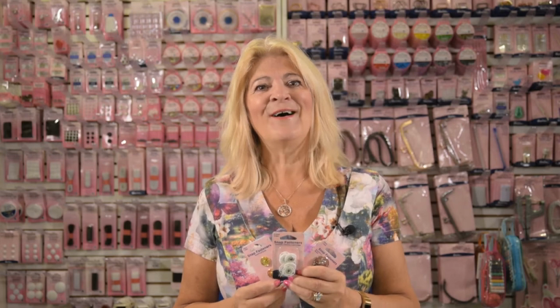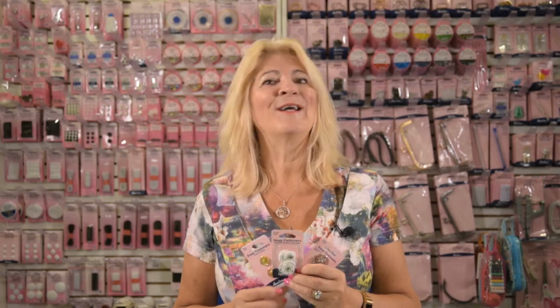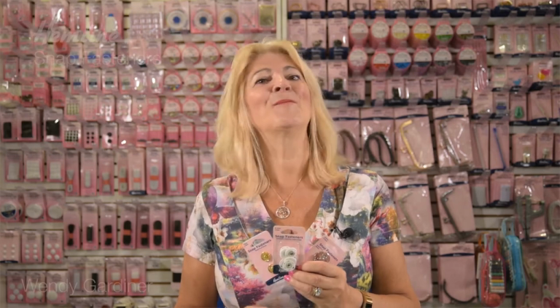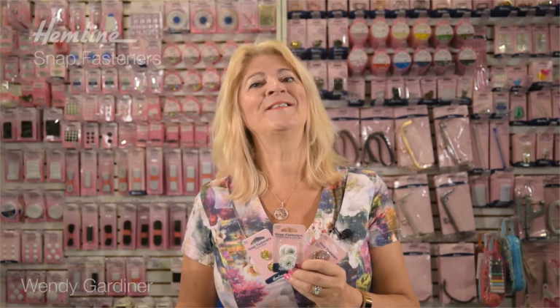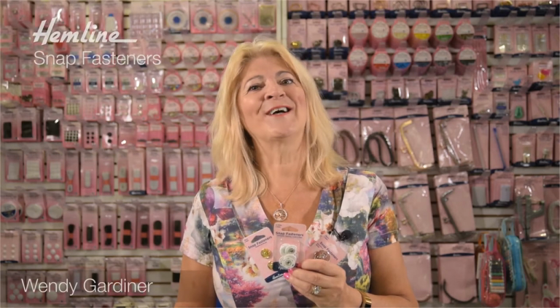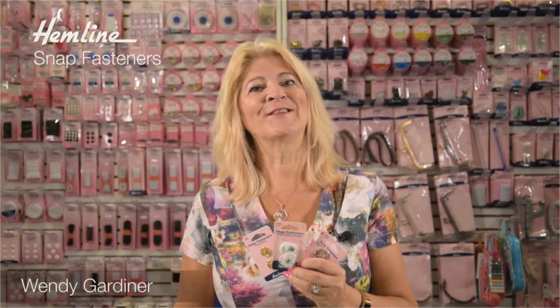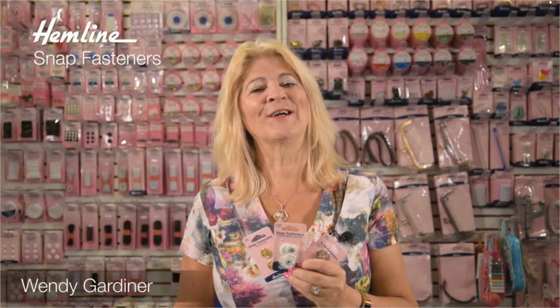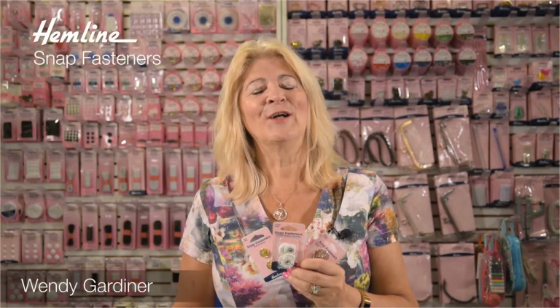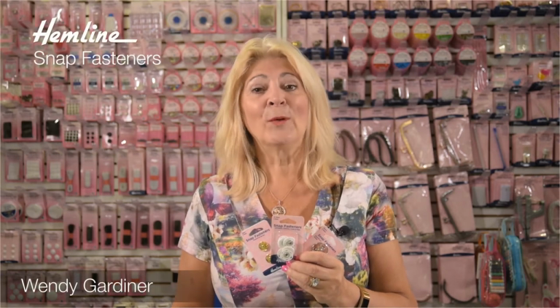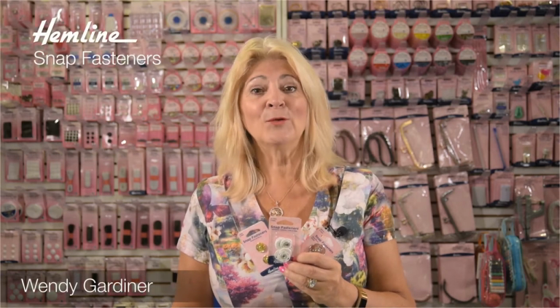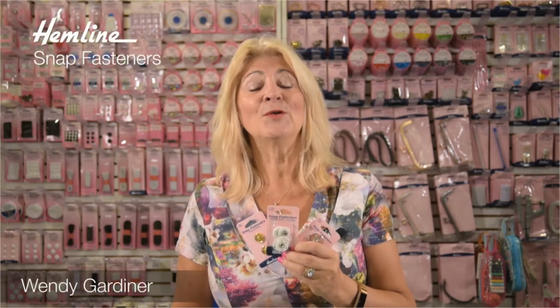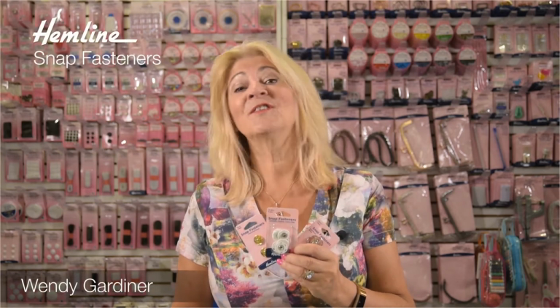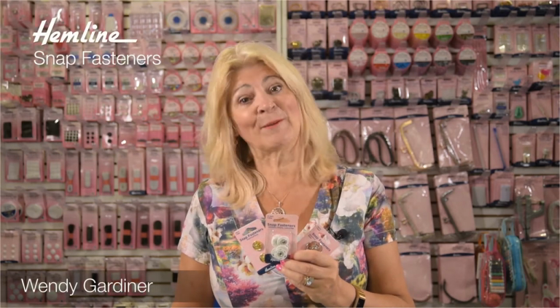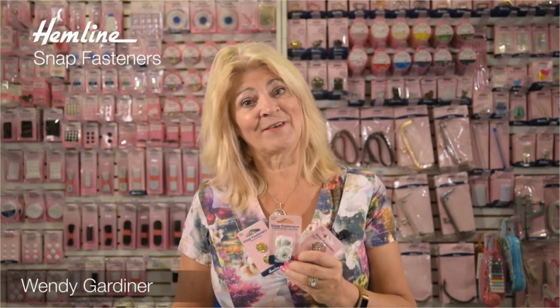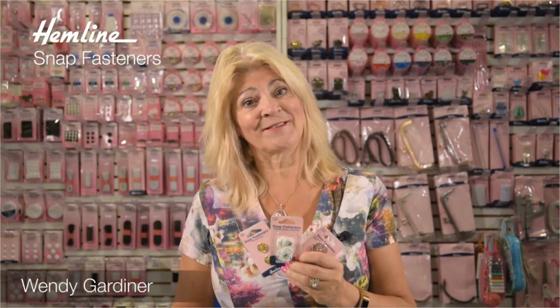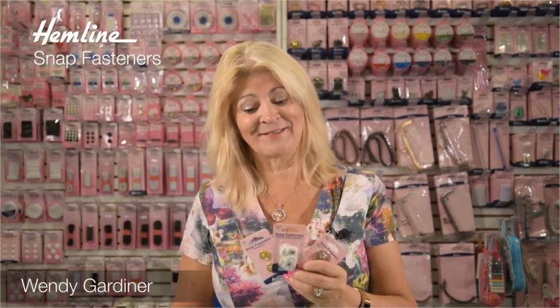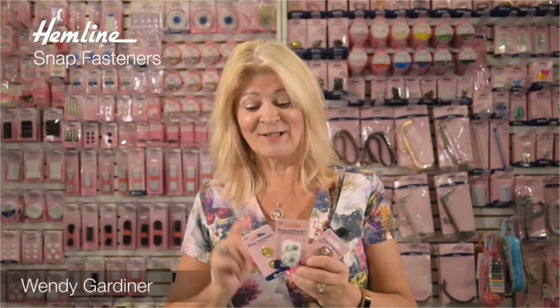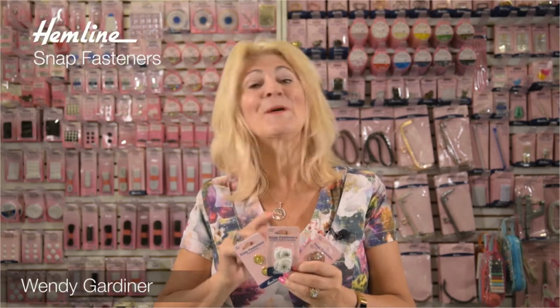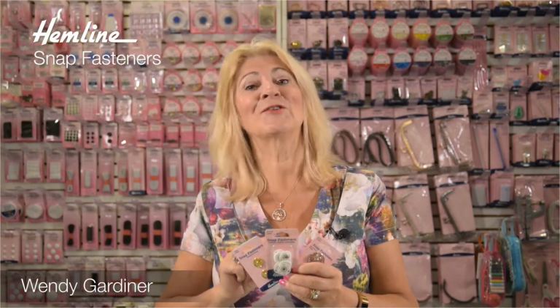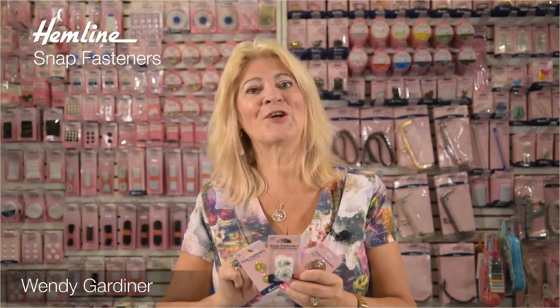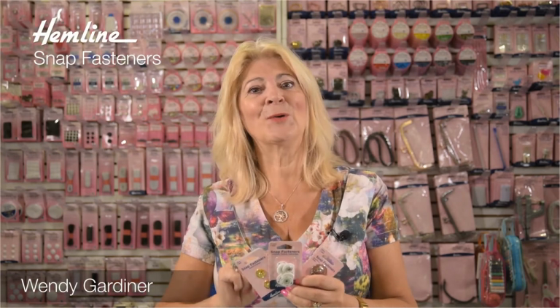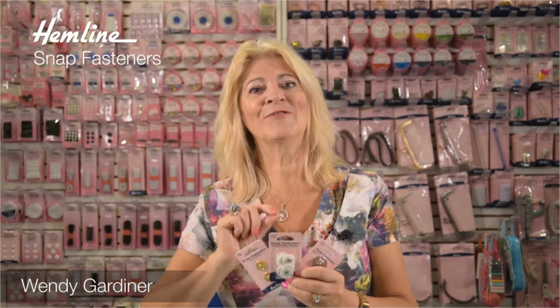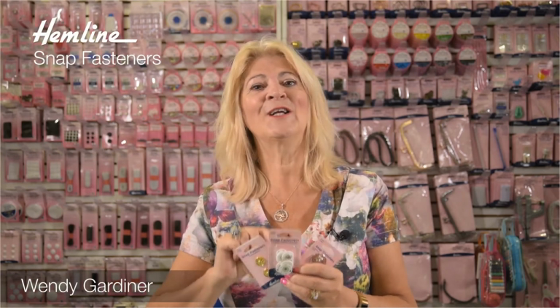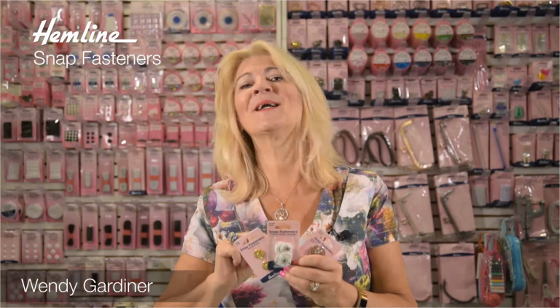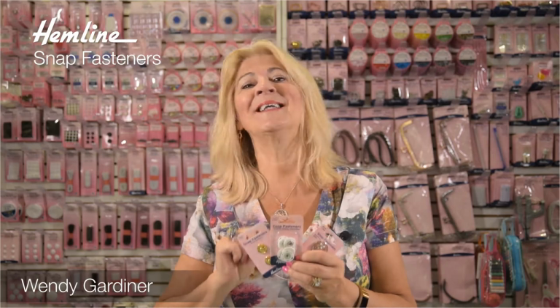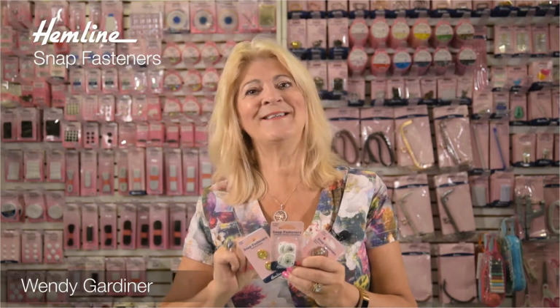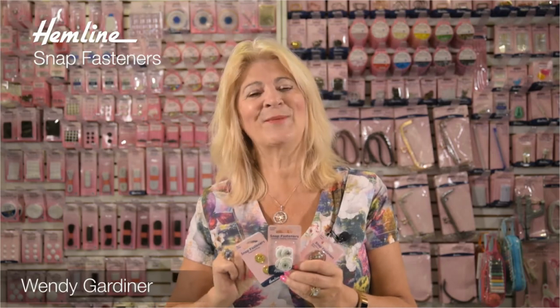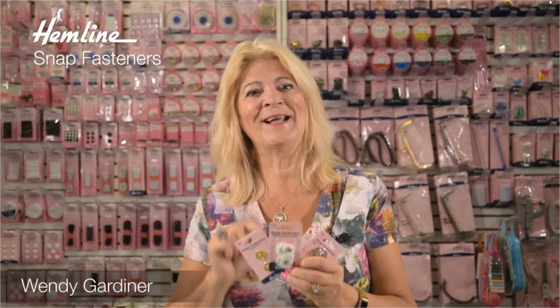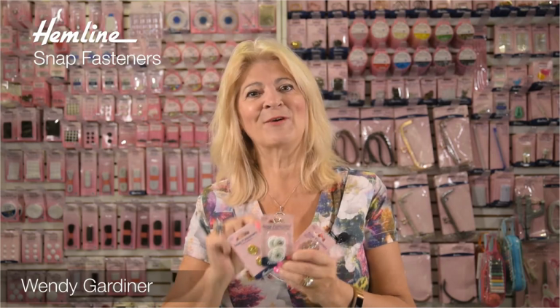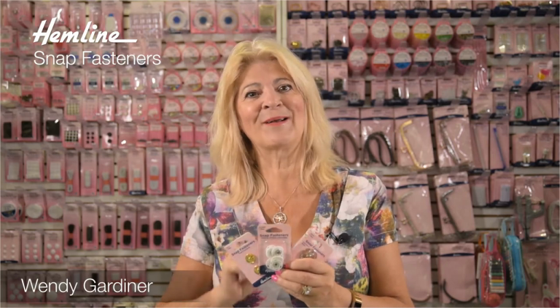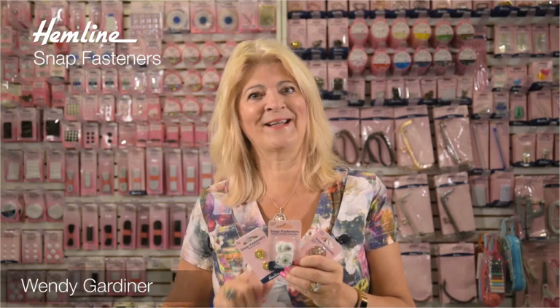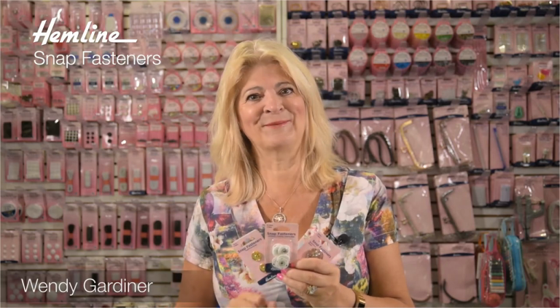Hi, I'm Wendy Gardner. We all use snap fasteners and I'm going to show you a really quick and easy way of applying them.